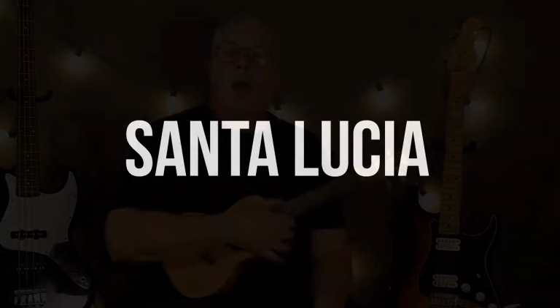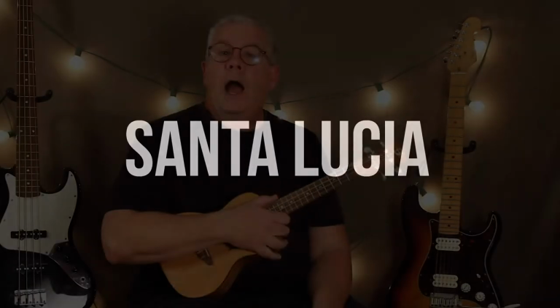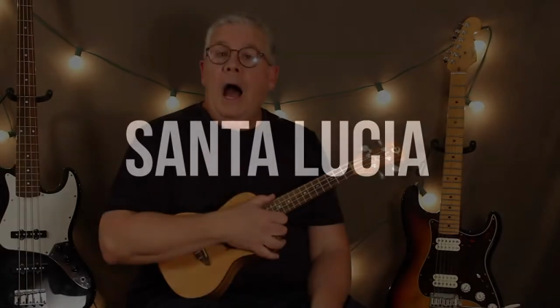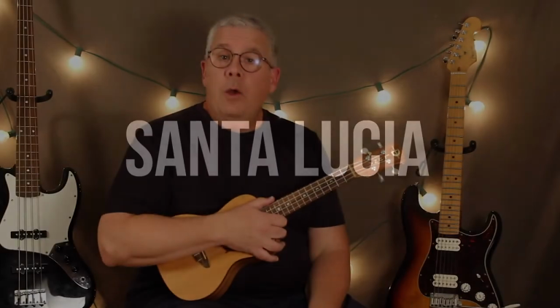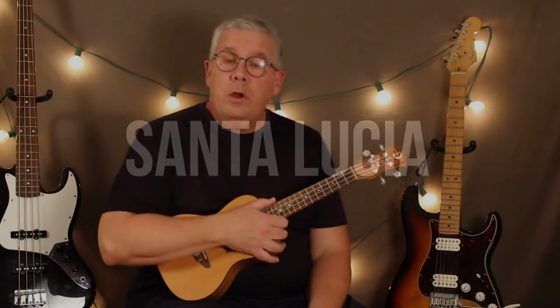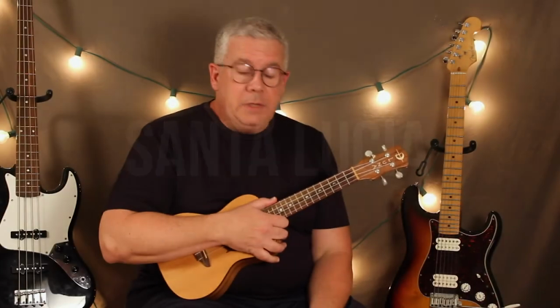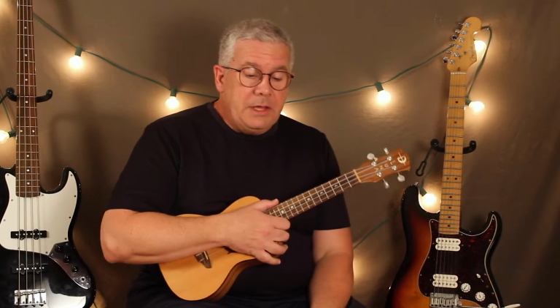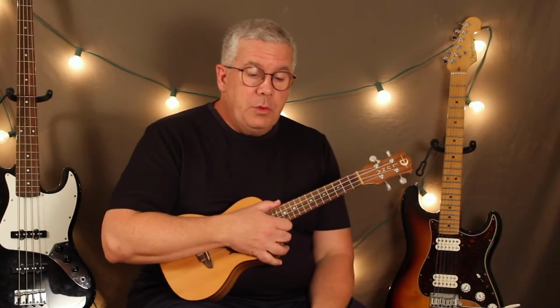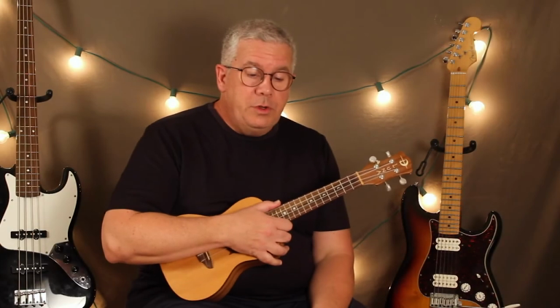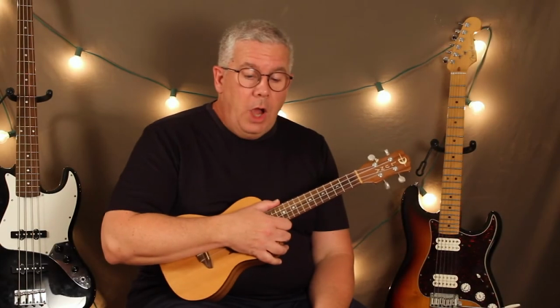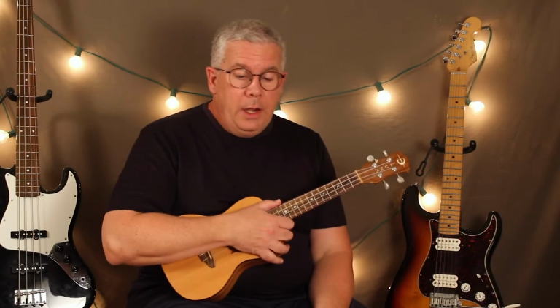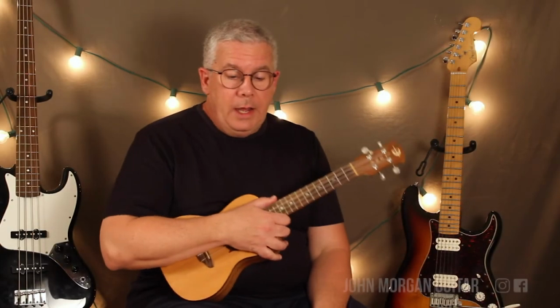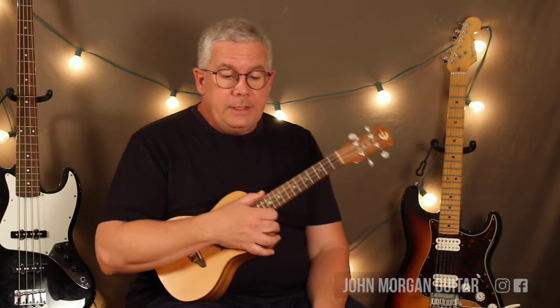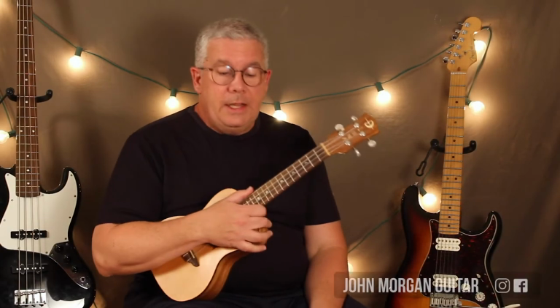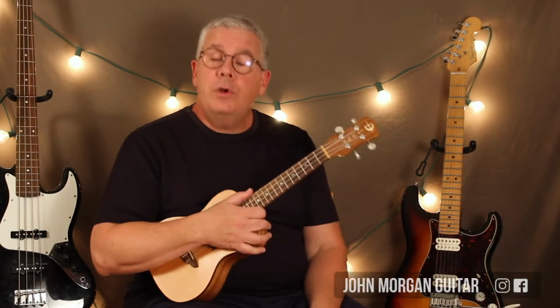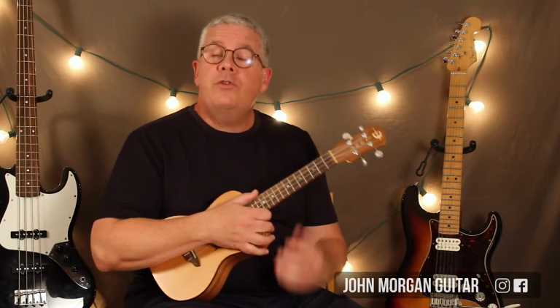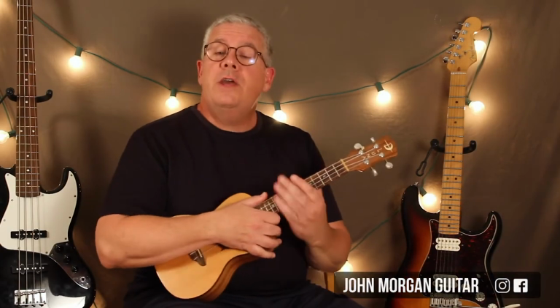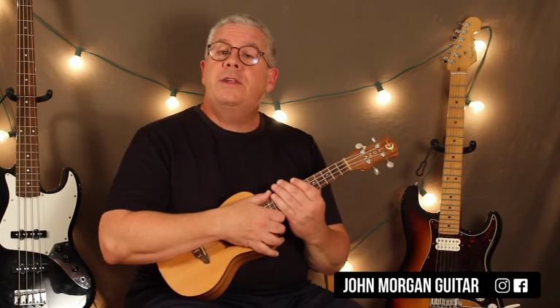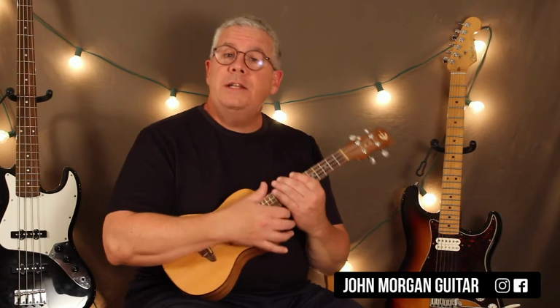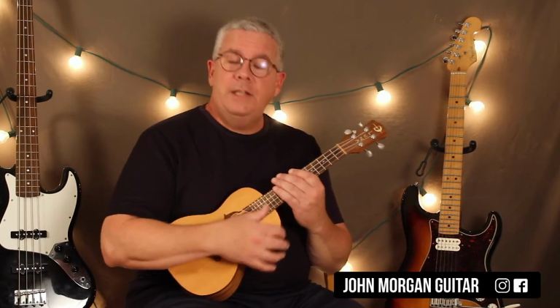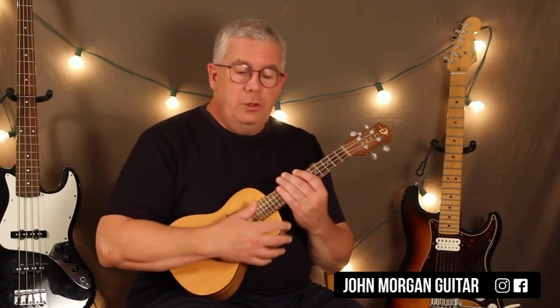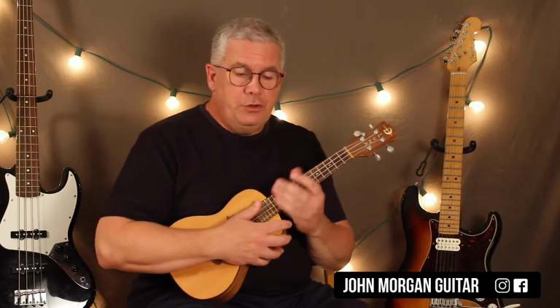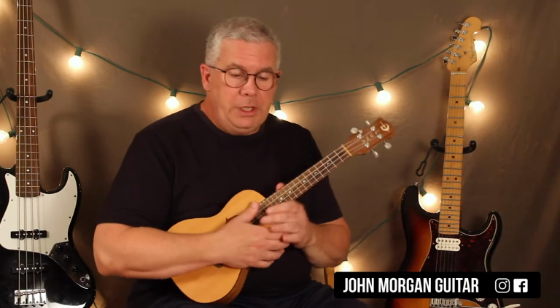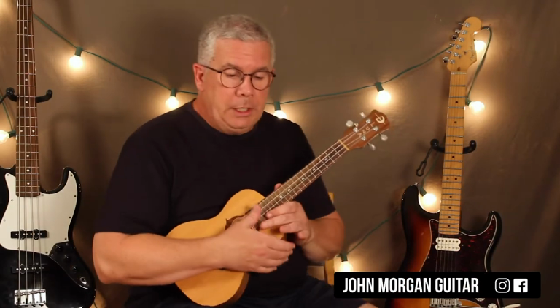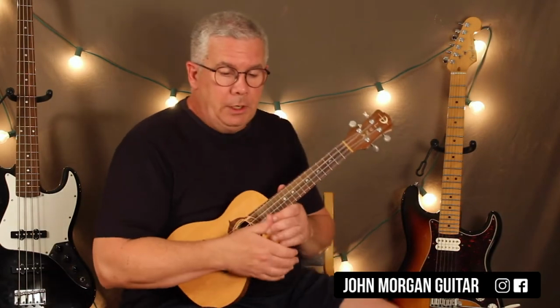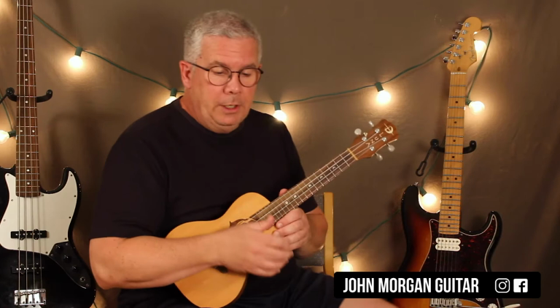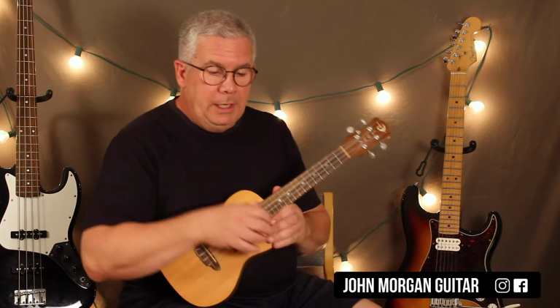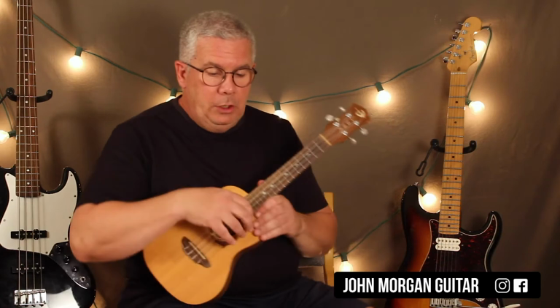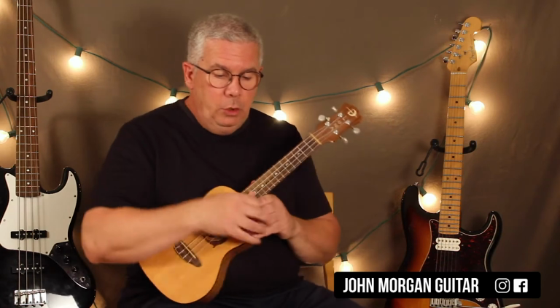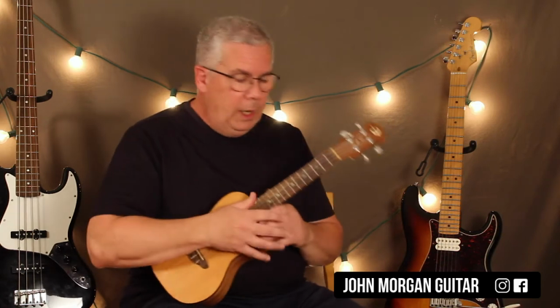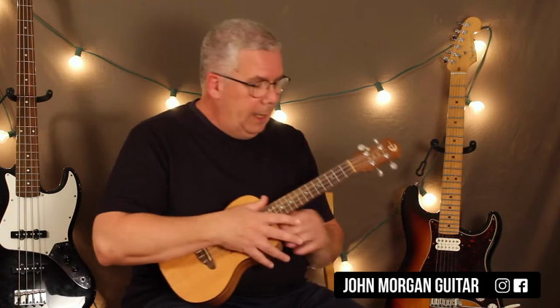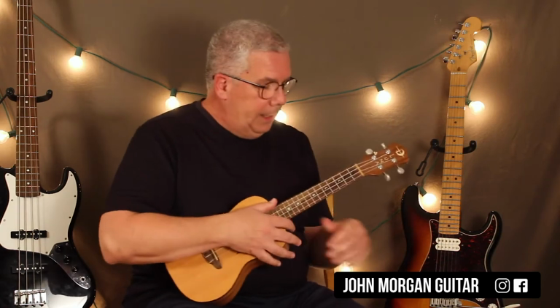Hi, welcome to Lessons with John. Today we're going to try Santa Lucia on the ukulele.